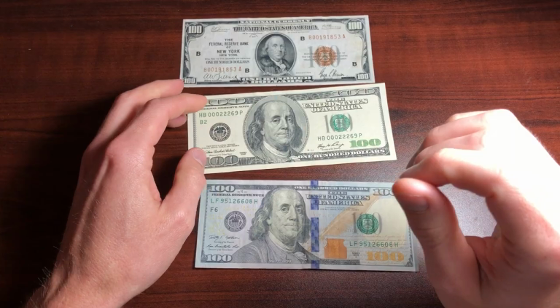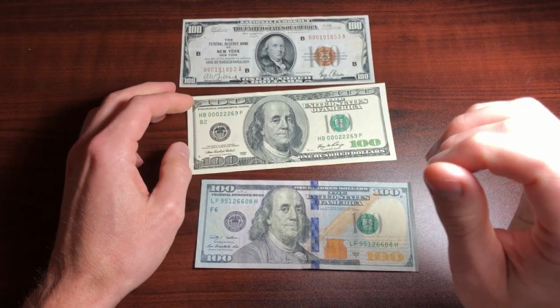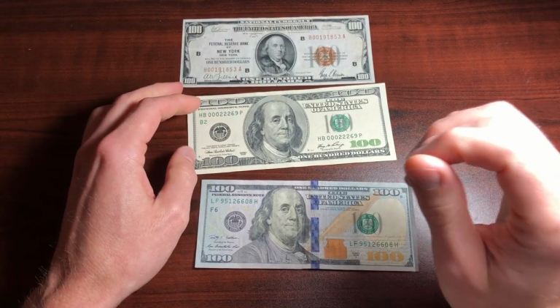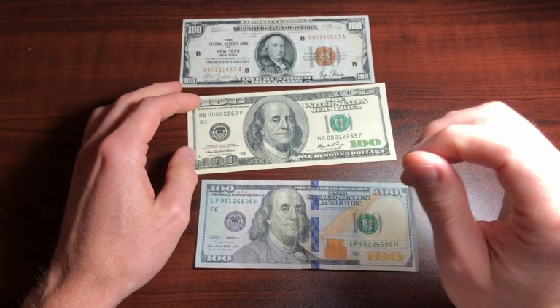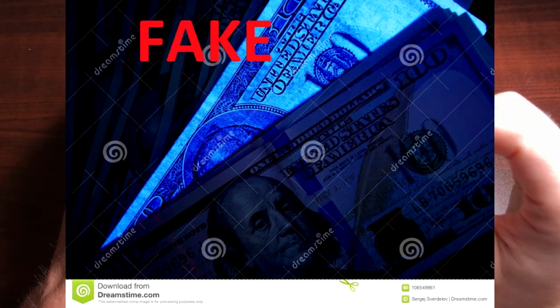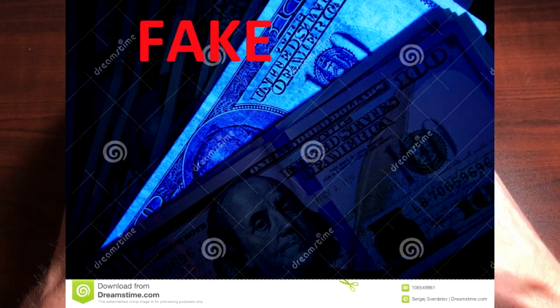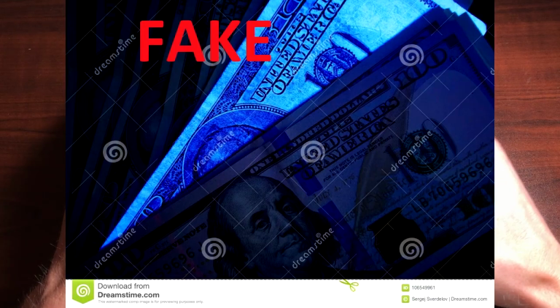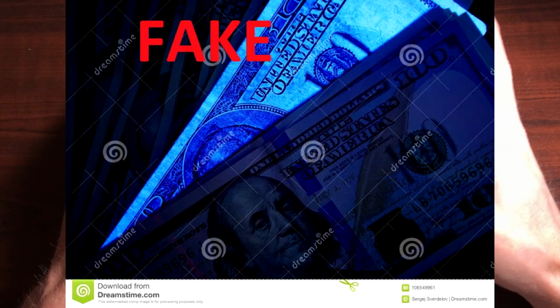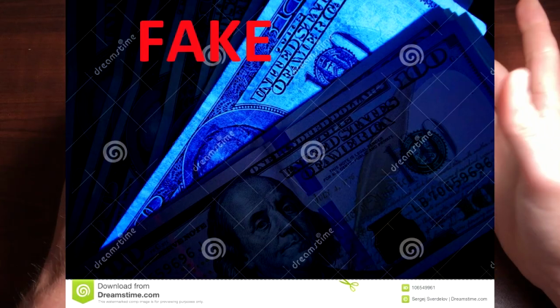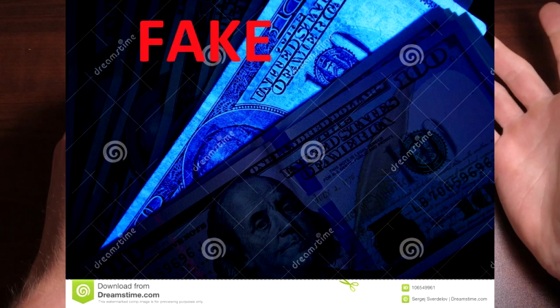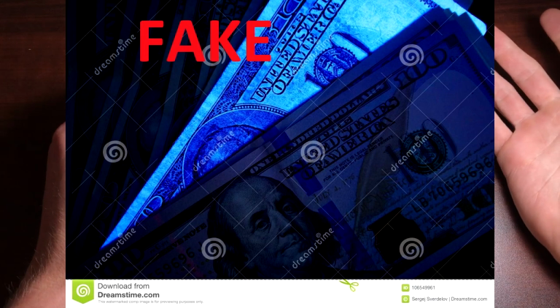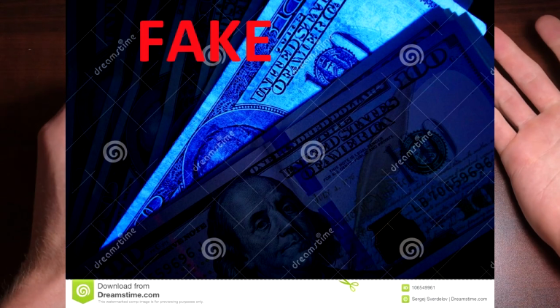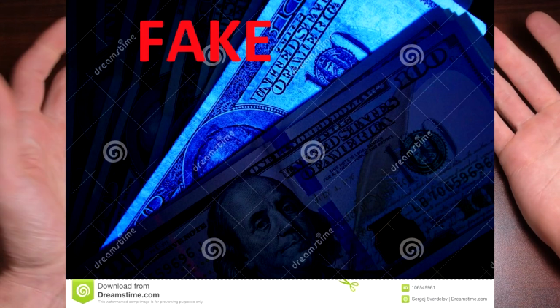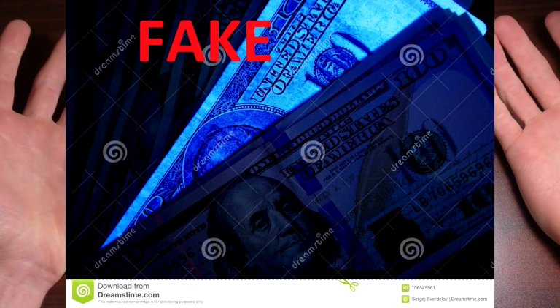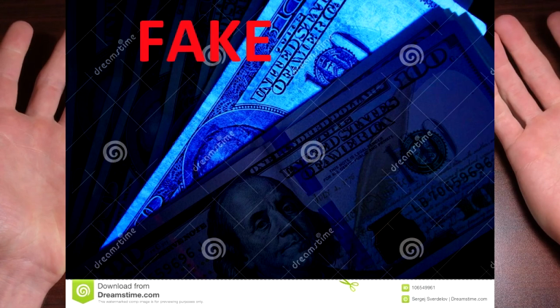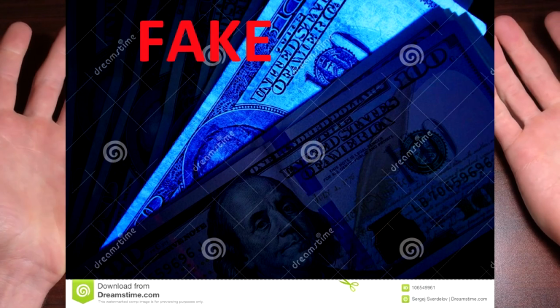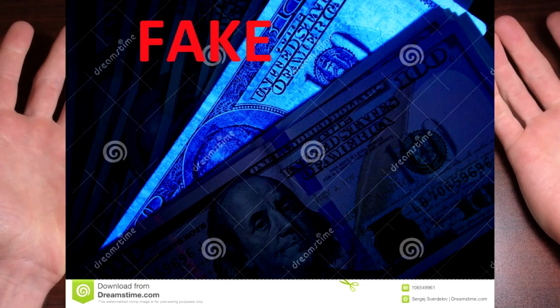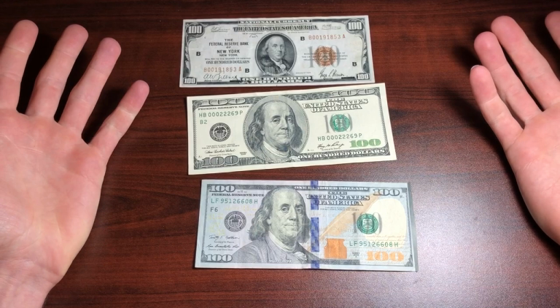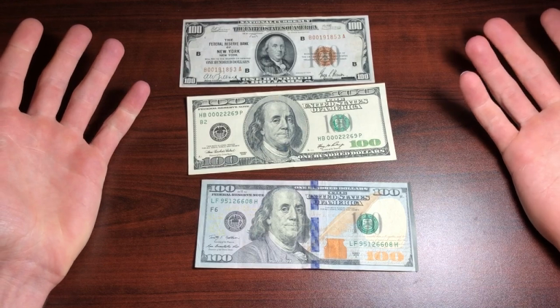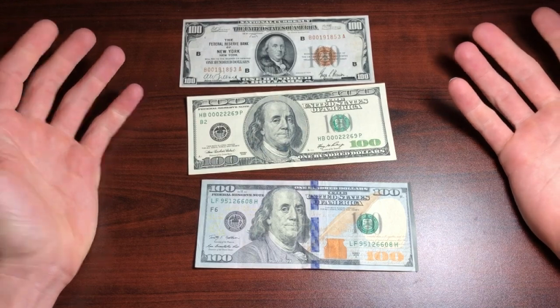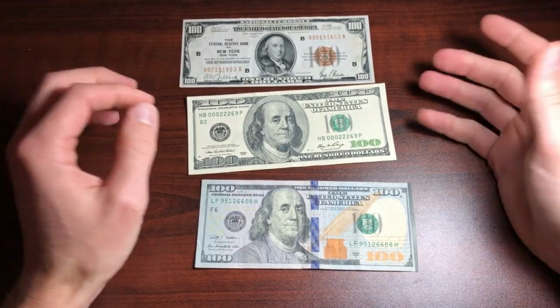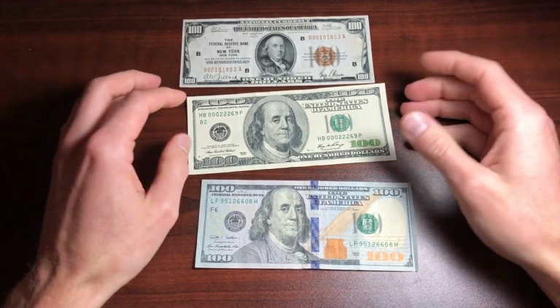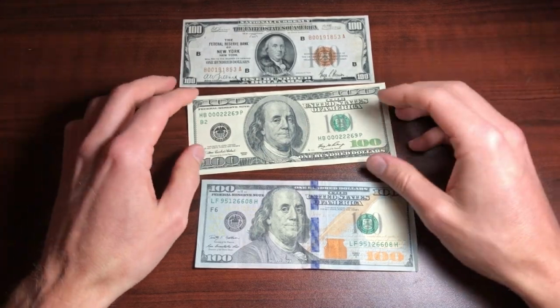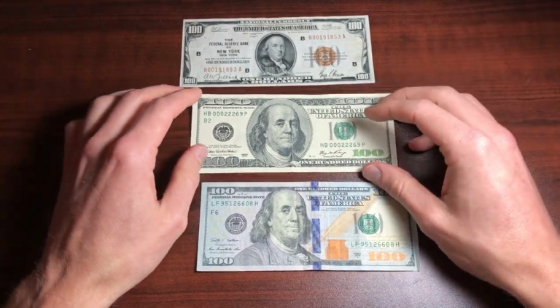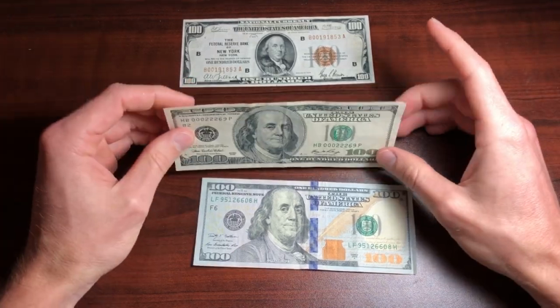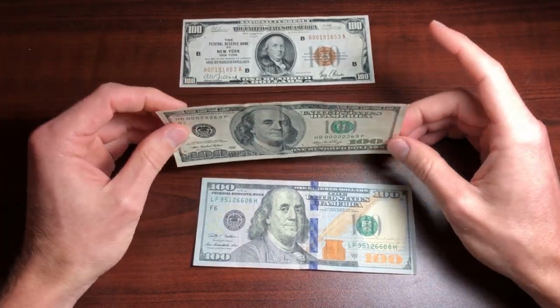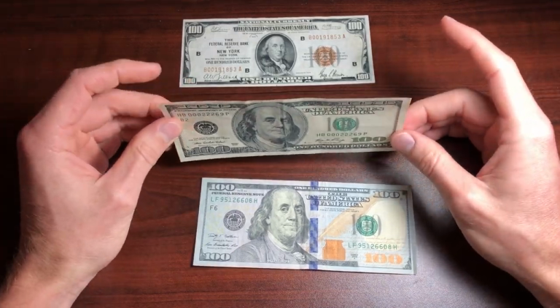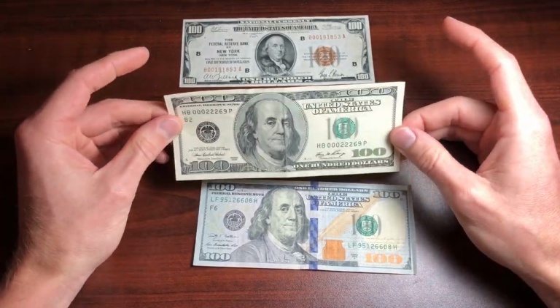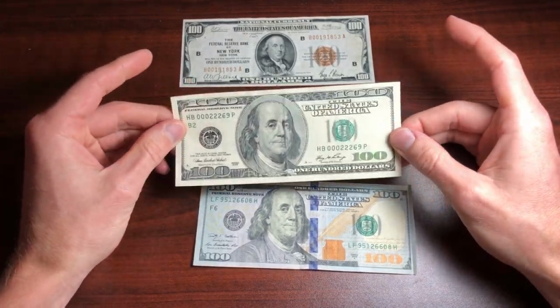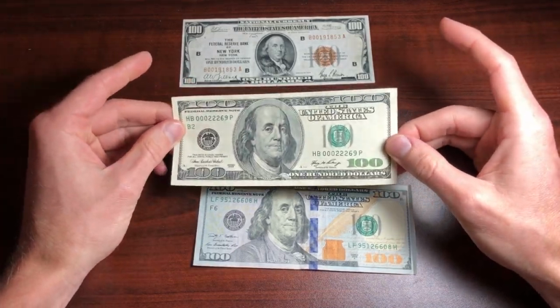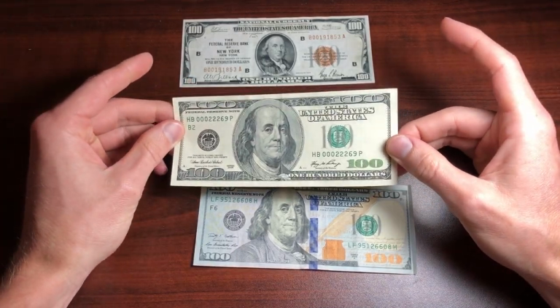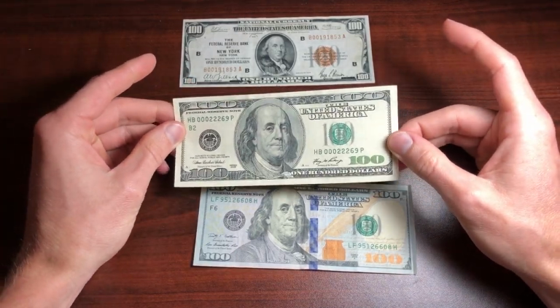If the note glows and lights up like a Christmas tree, quite honestly, then you have a counterfeit bill.